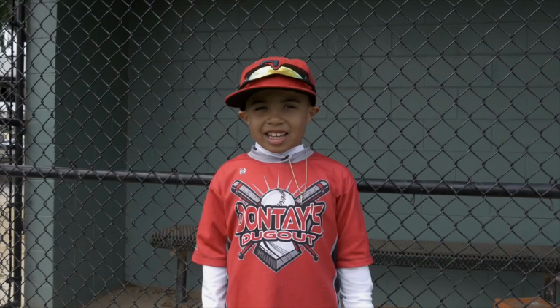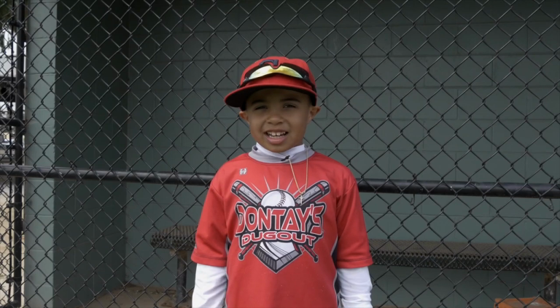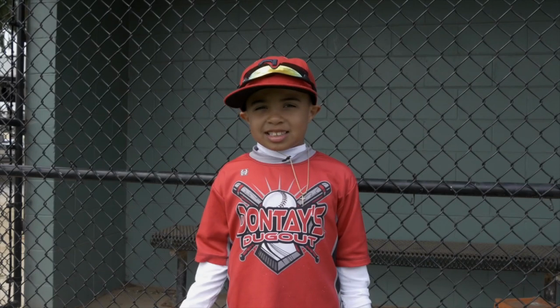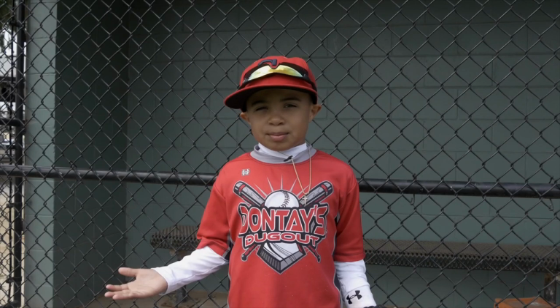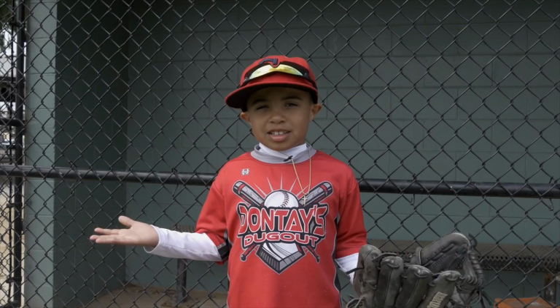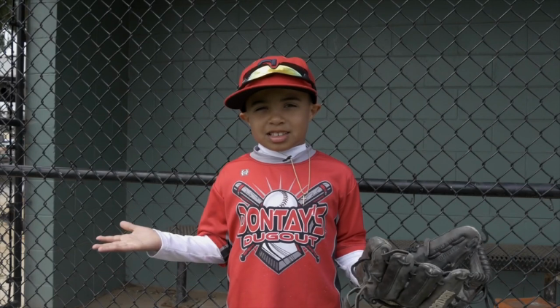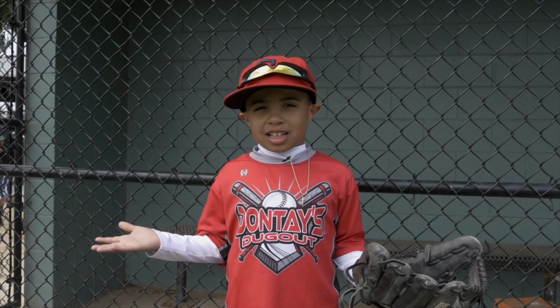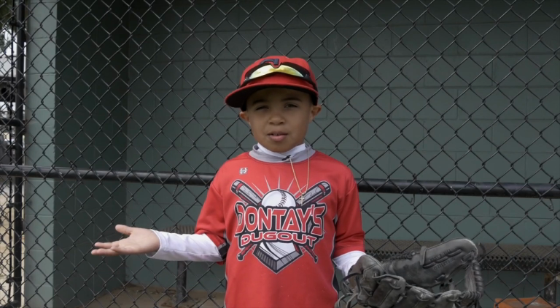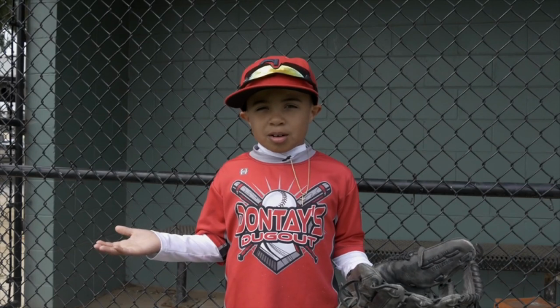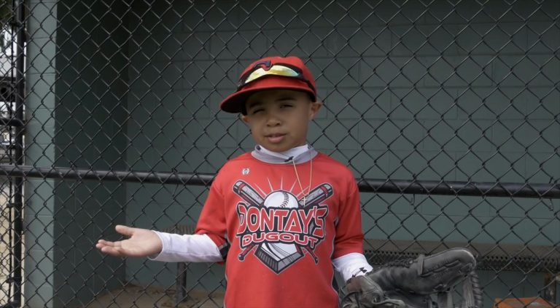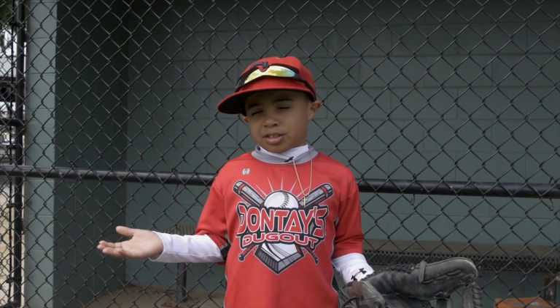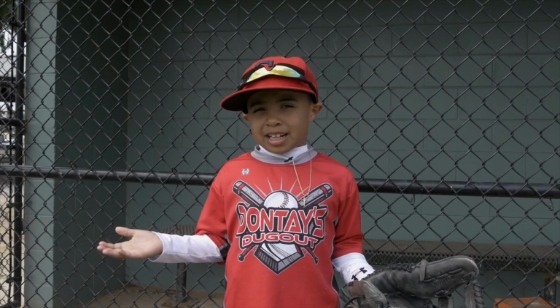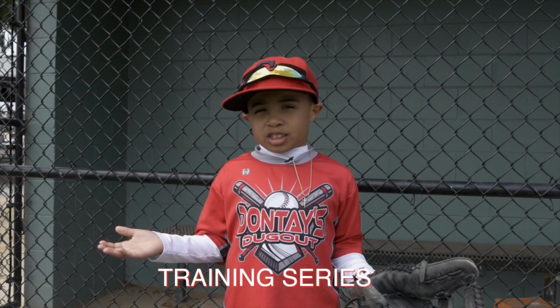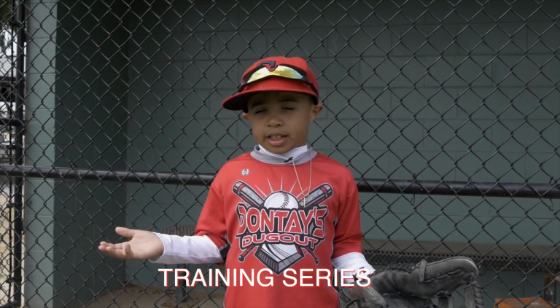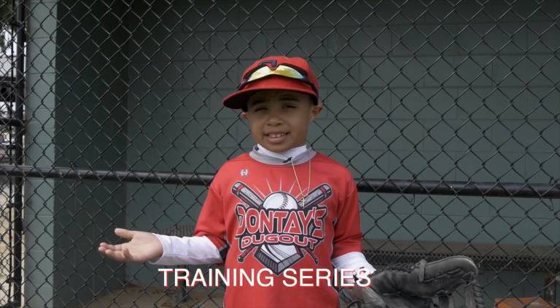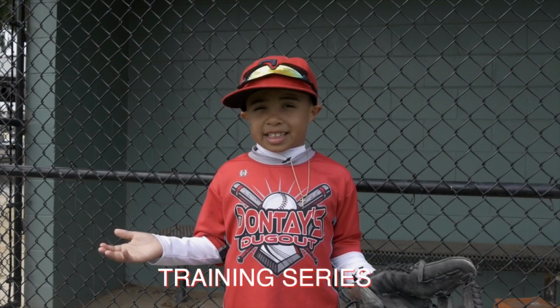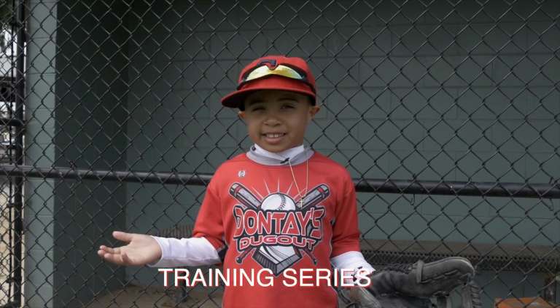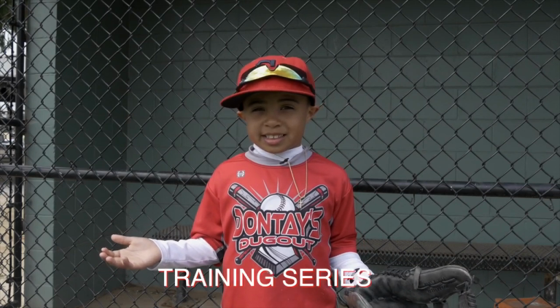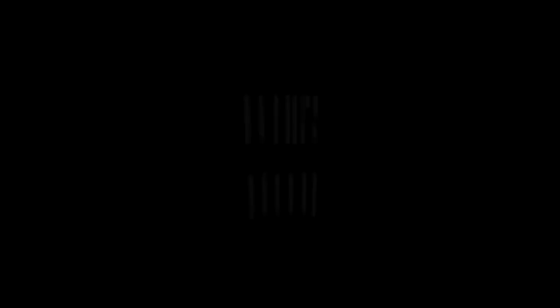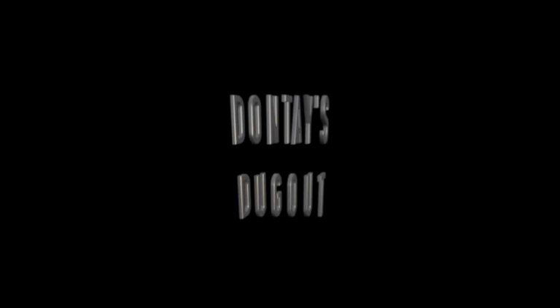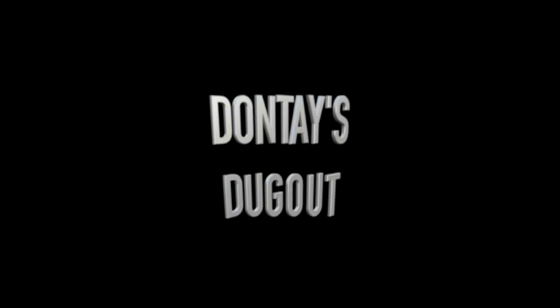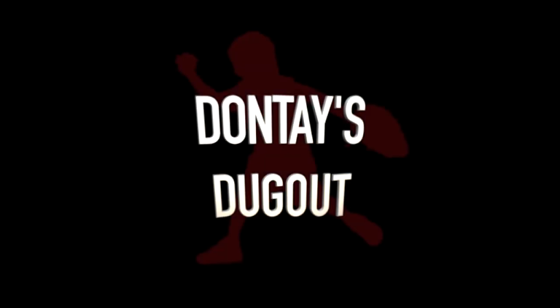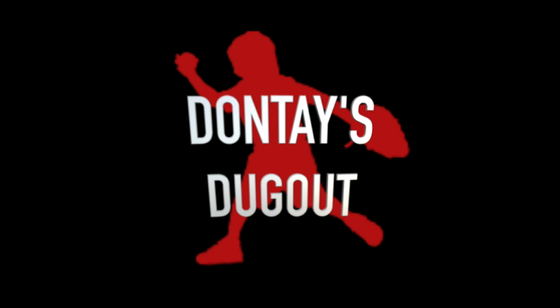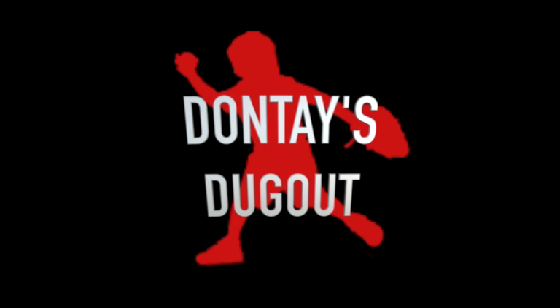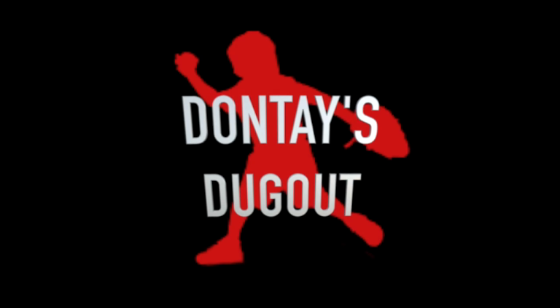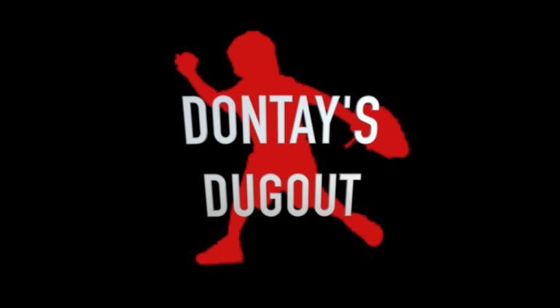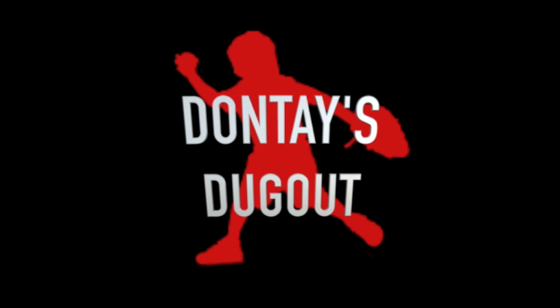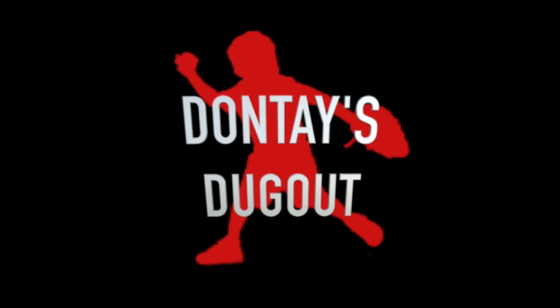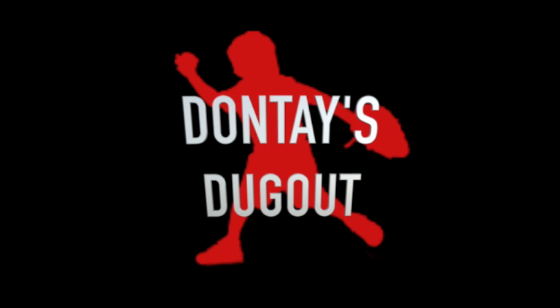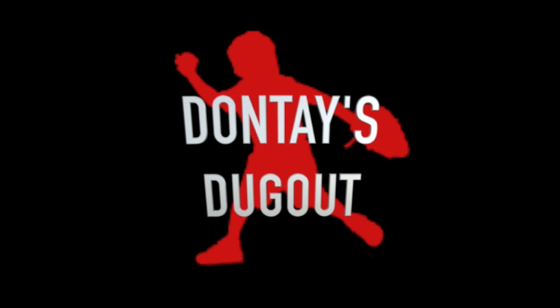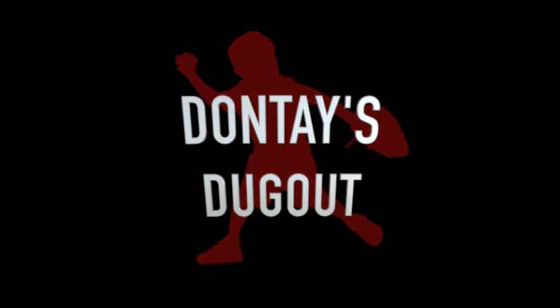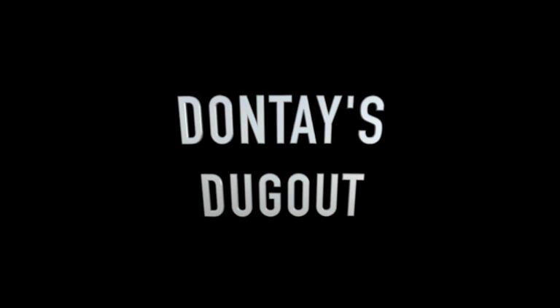Hey guys, it's me, Dante. Welcome to today's training session. You're now in Dante's dugout. Batter up!